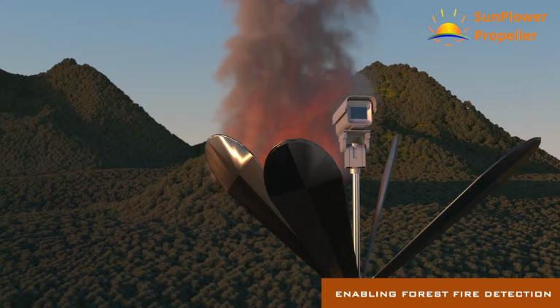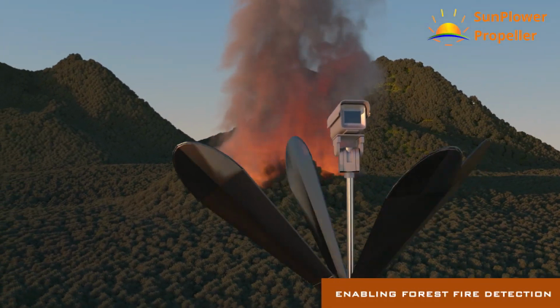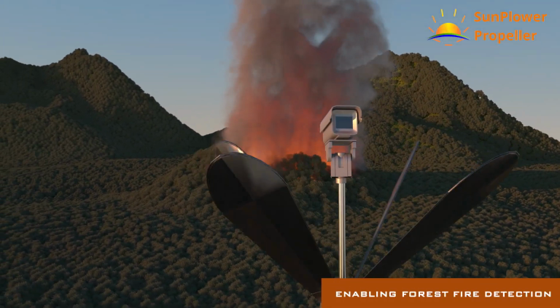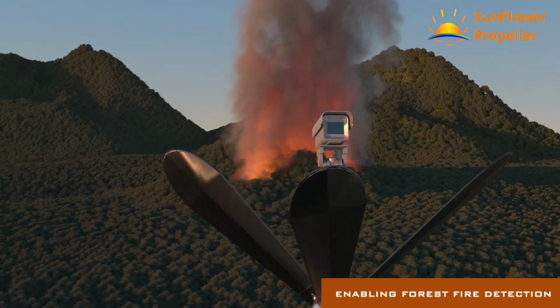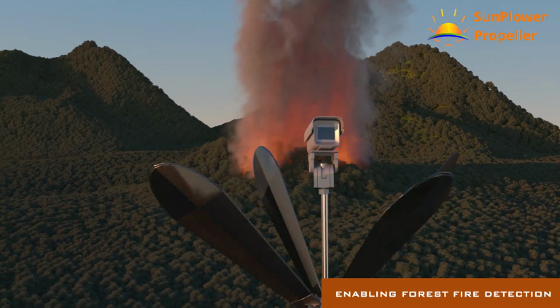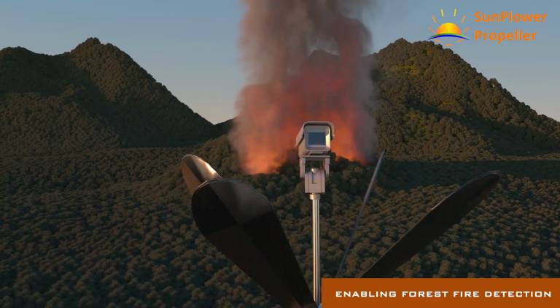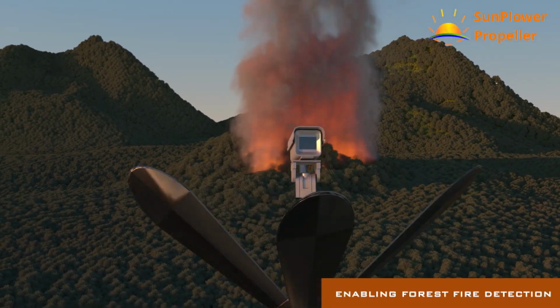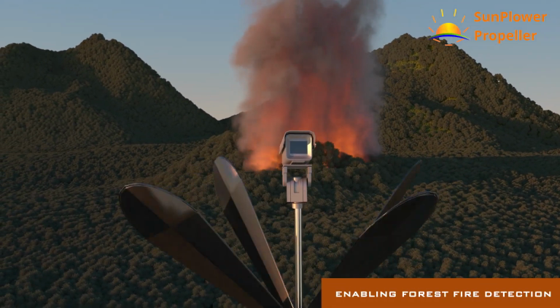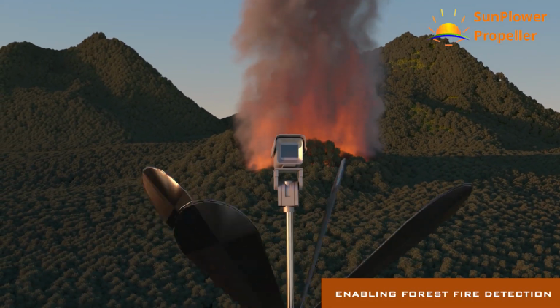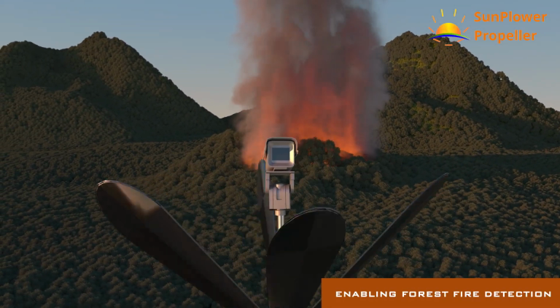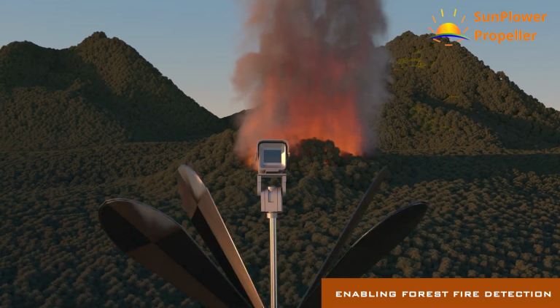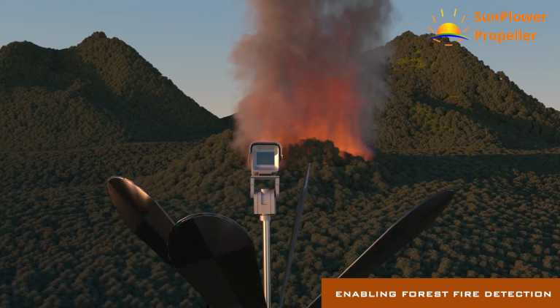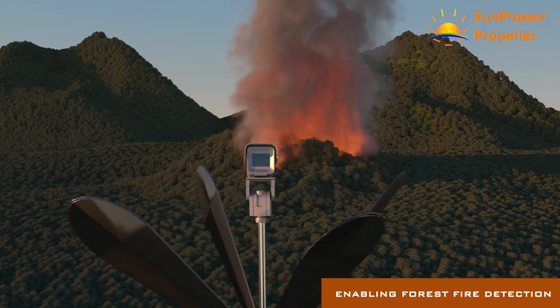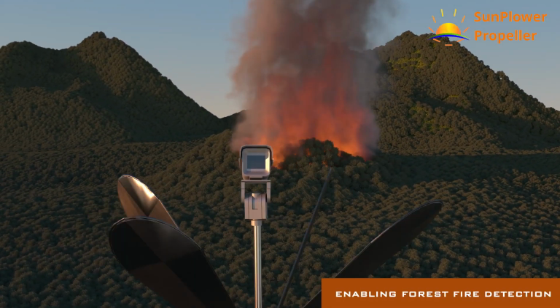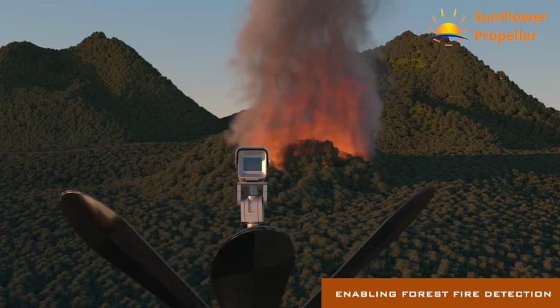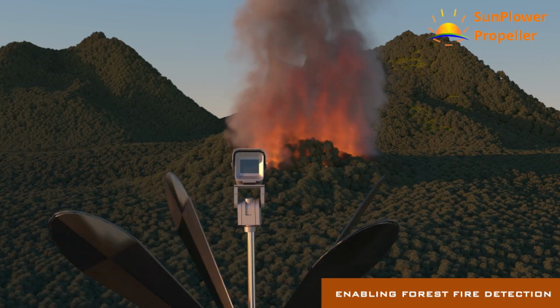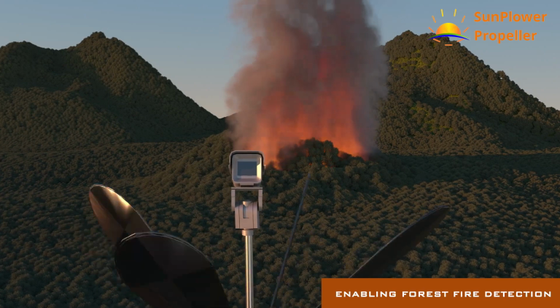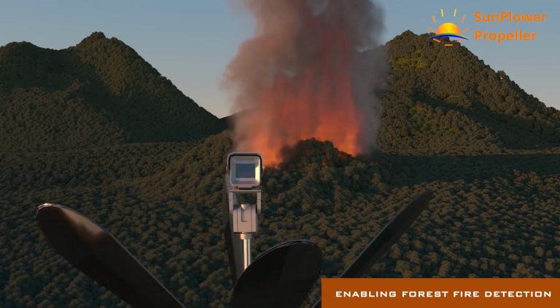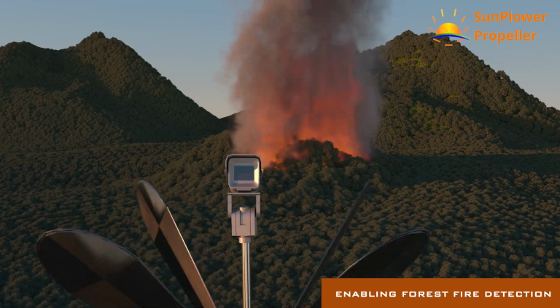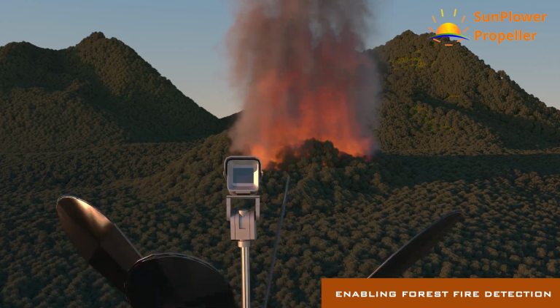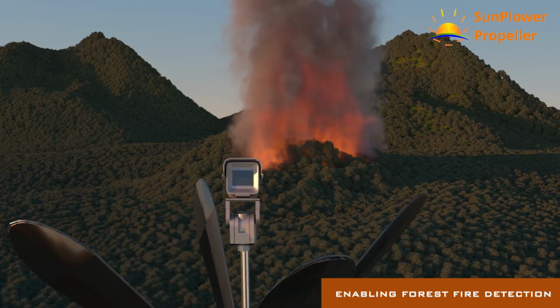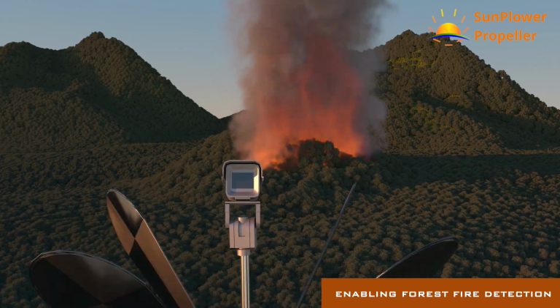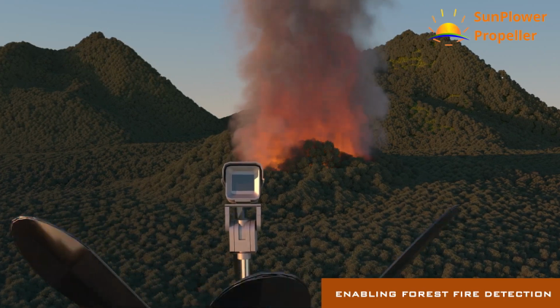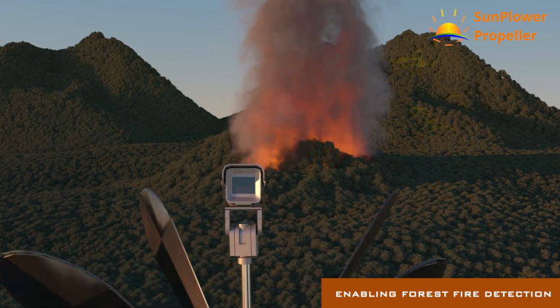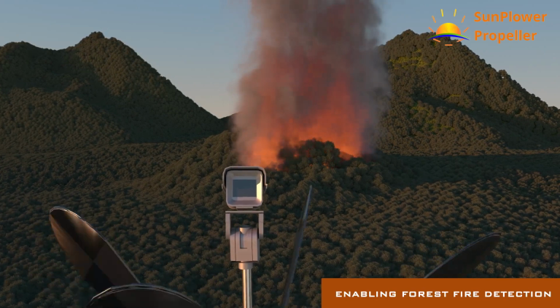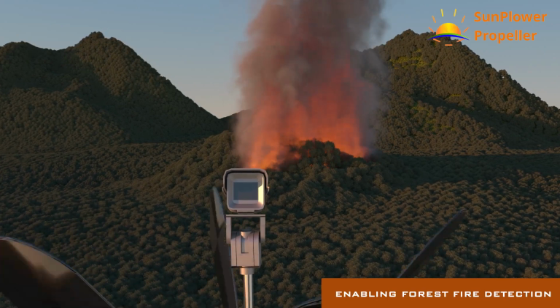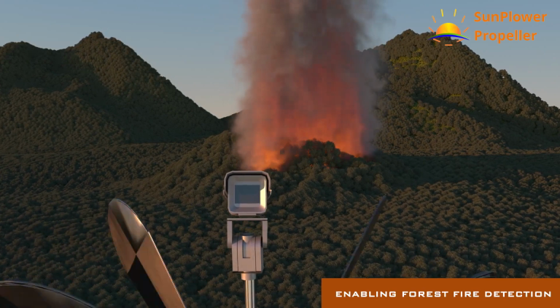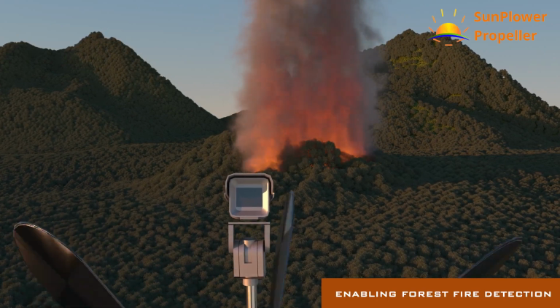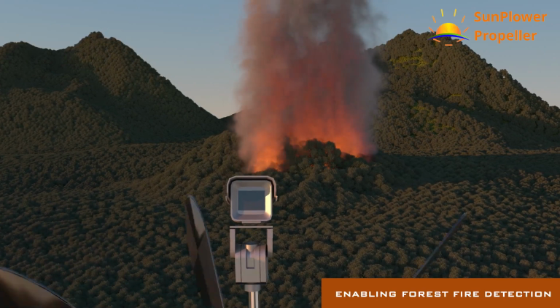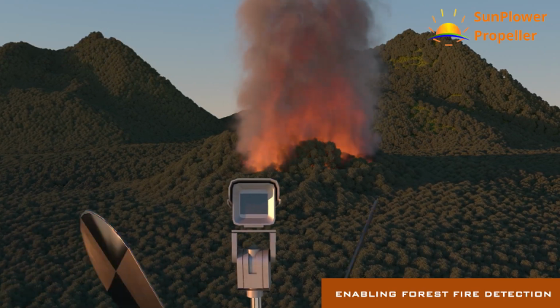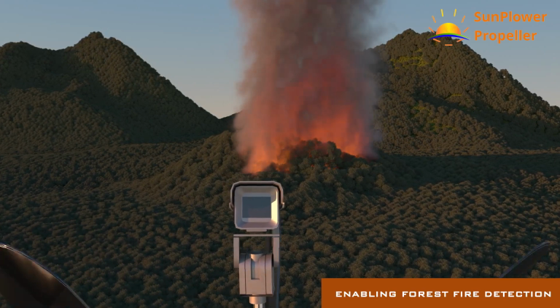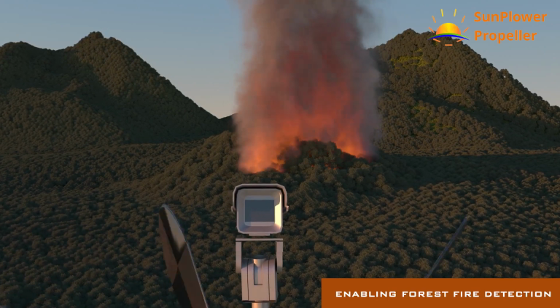Monitoring of forests and detection of forest fires, enabling effective protection of the lungs of our planet.